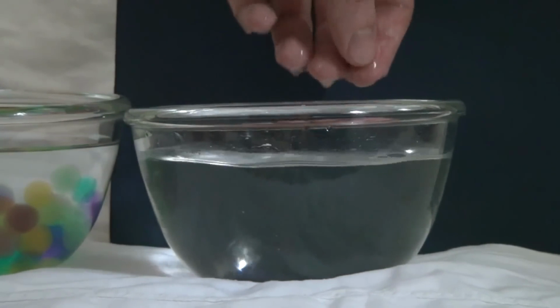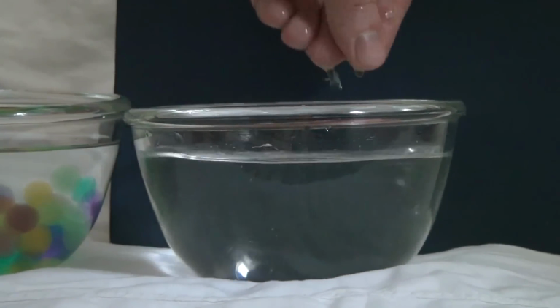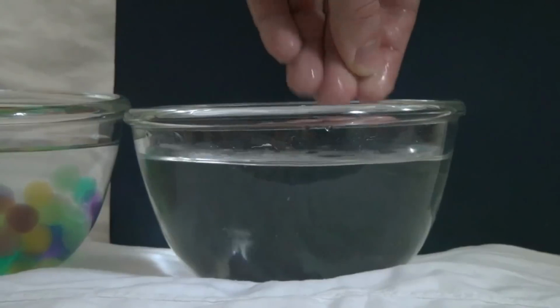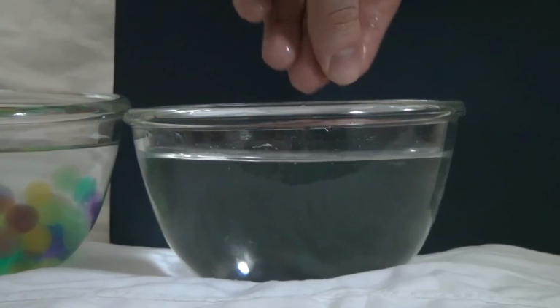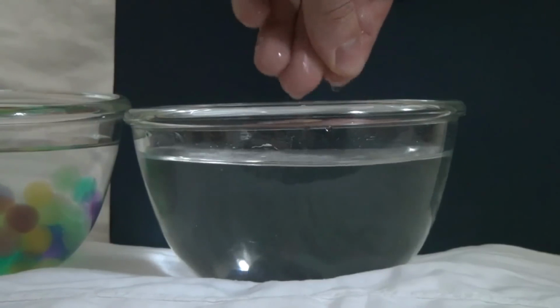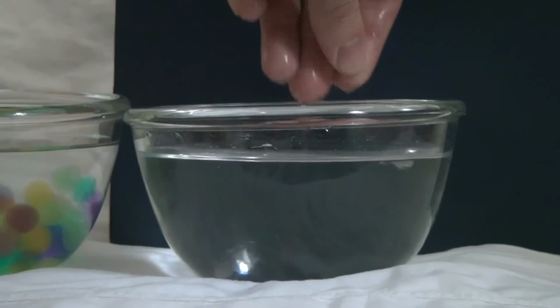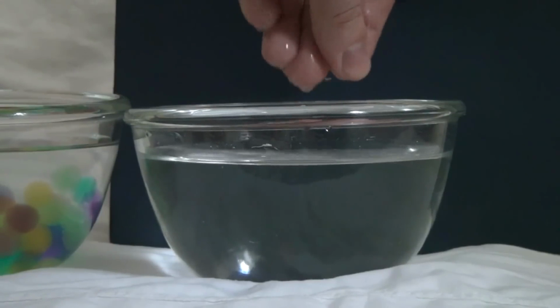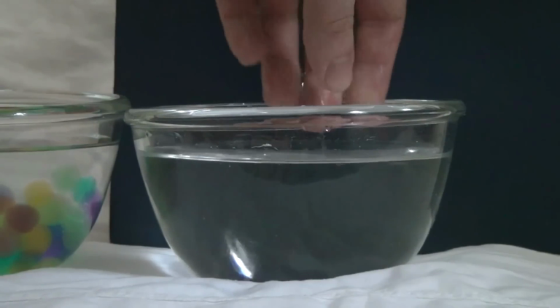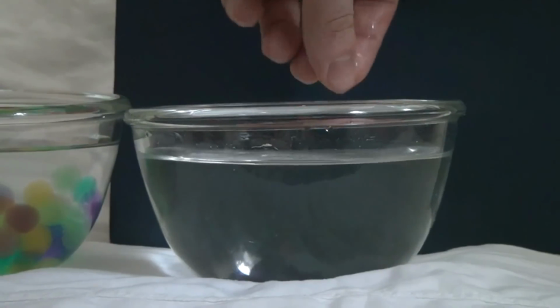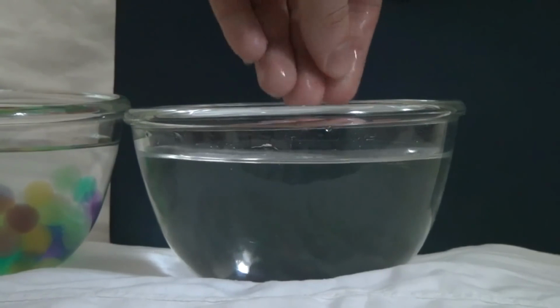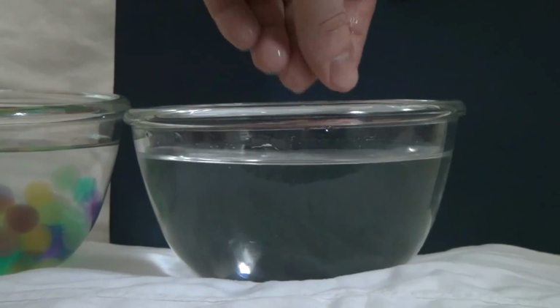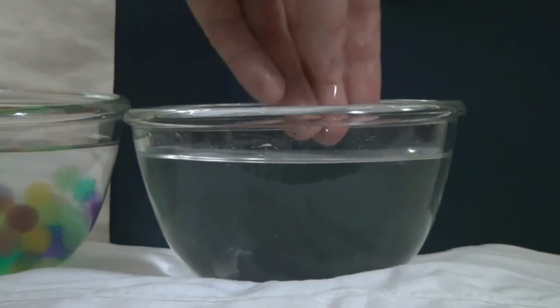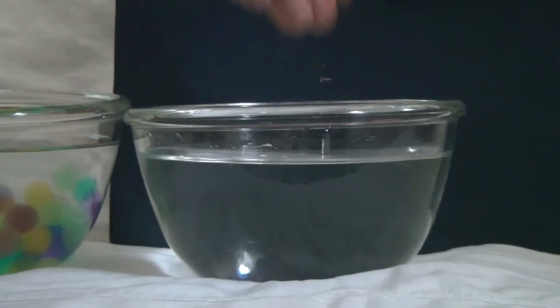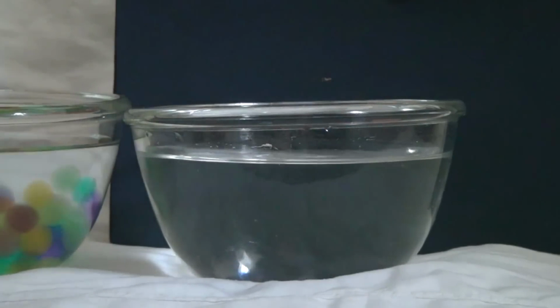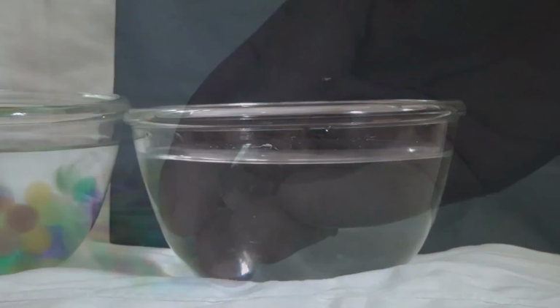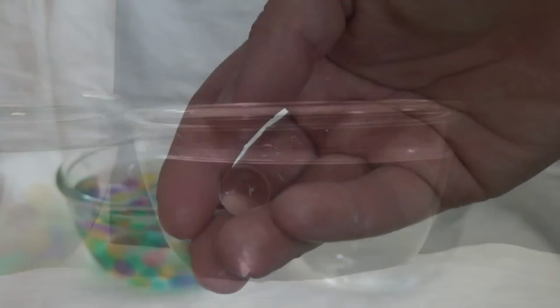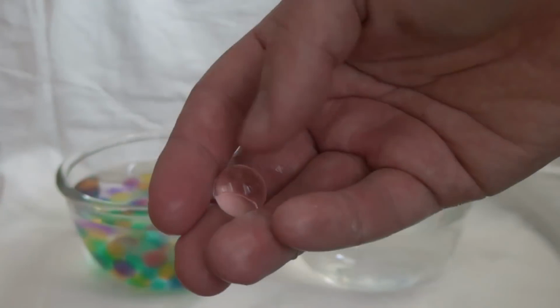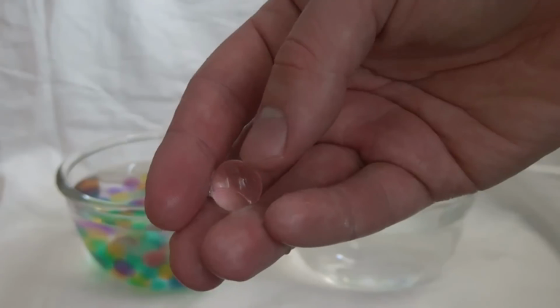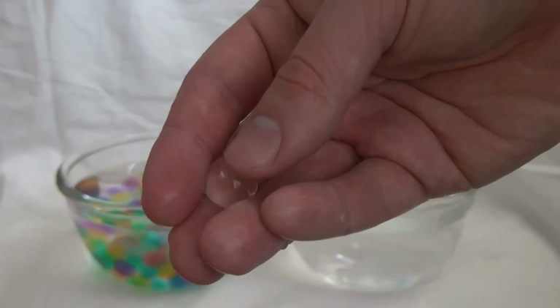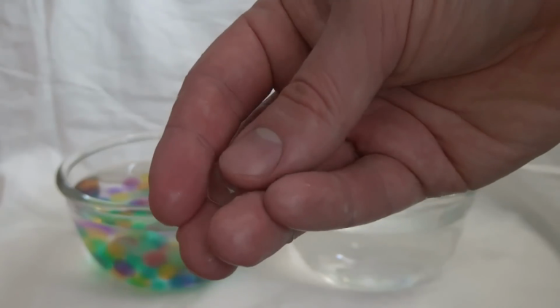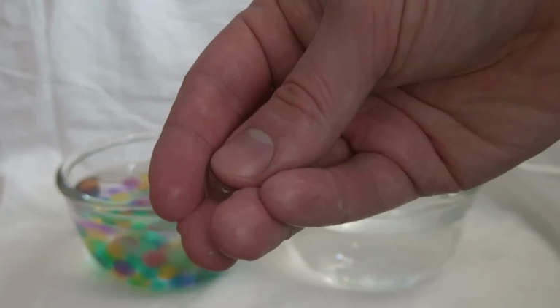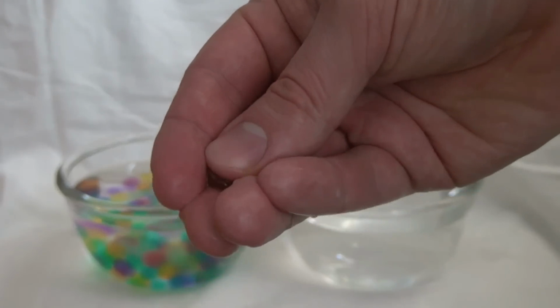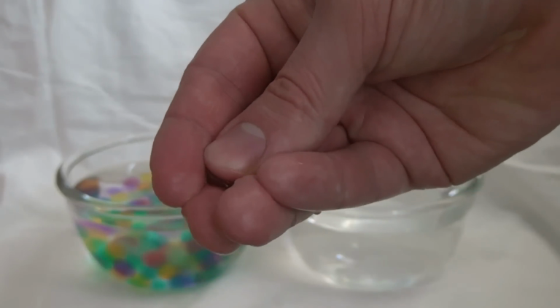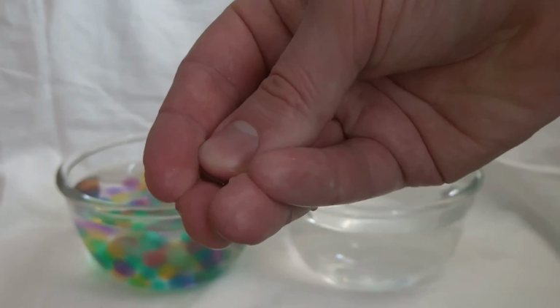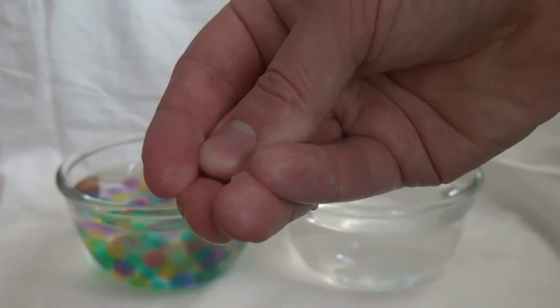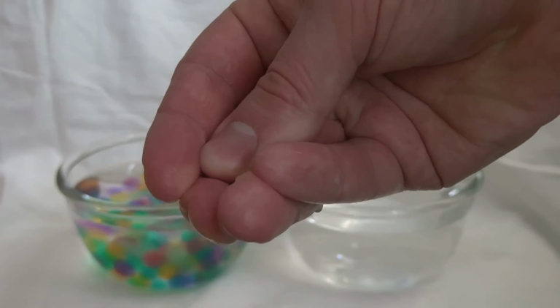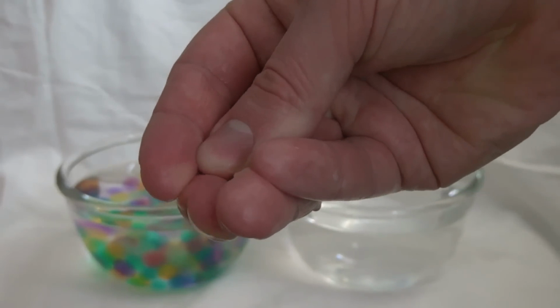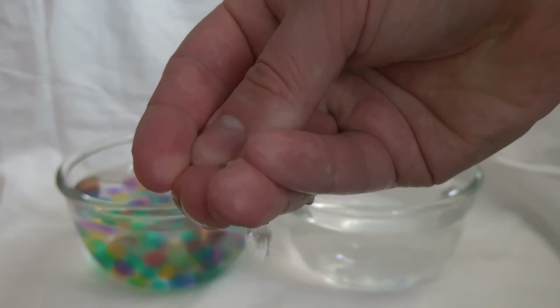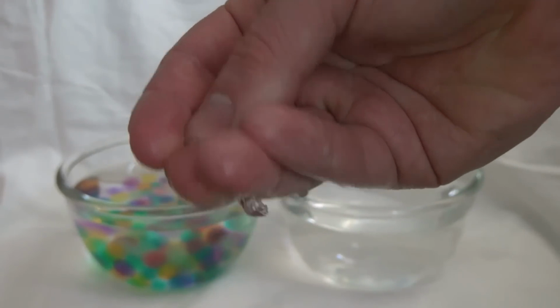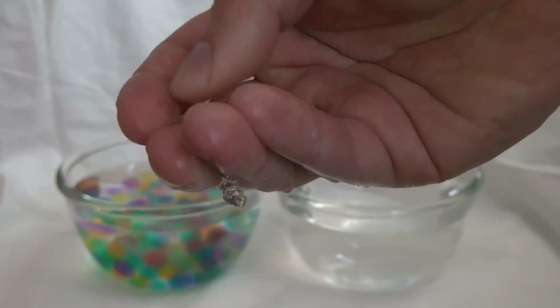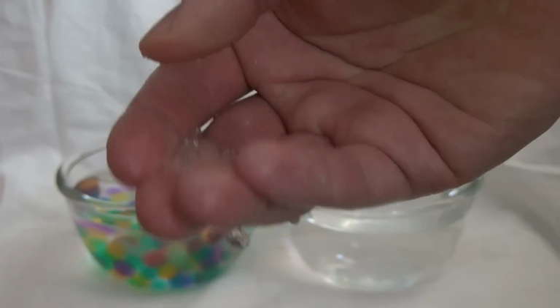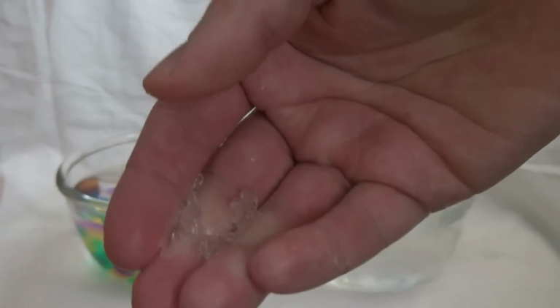Water beads made of sodium polyacrylate are quite fragile — they can be crushed by human fingers.